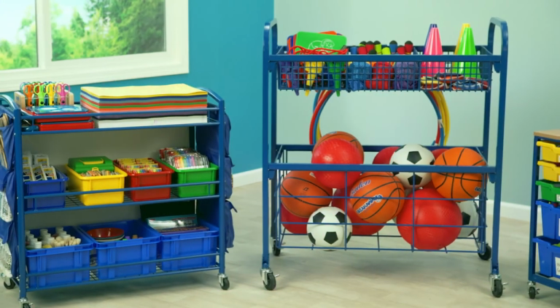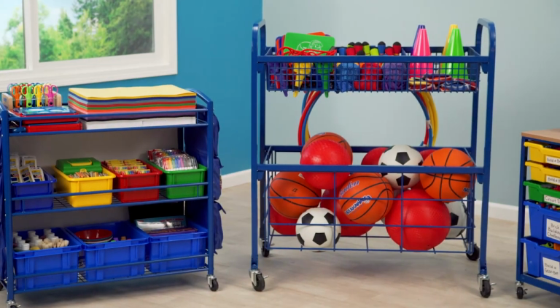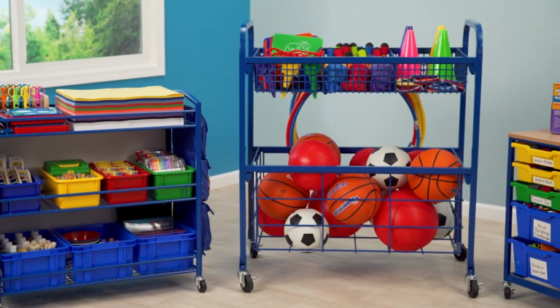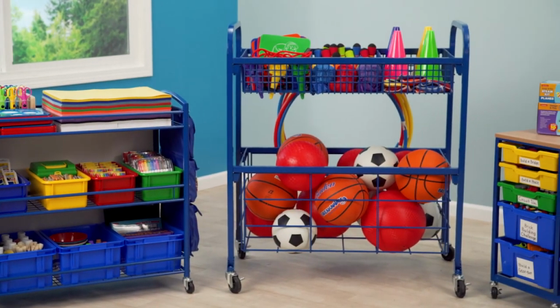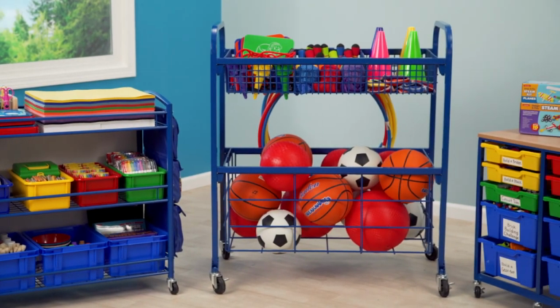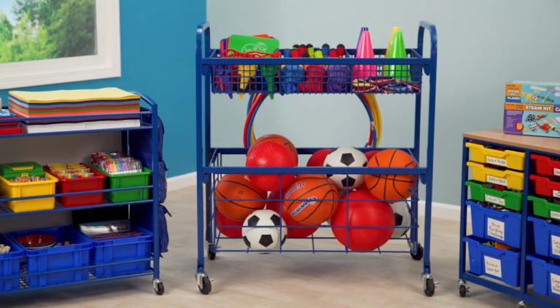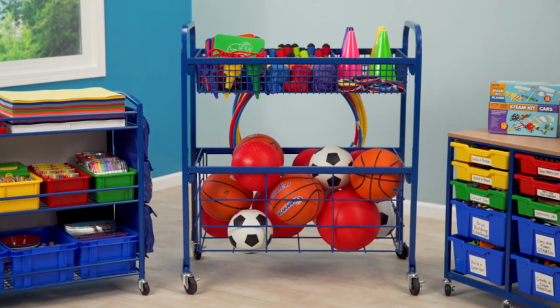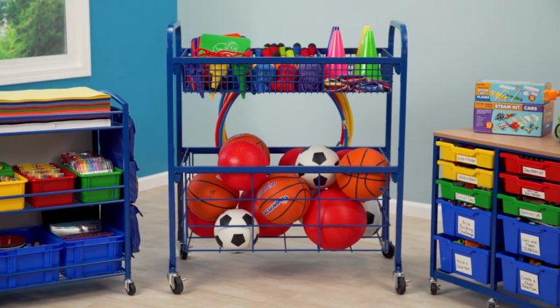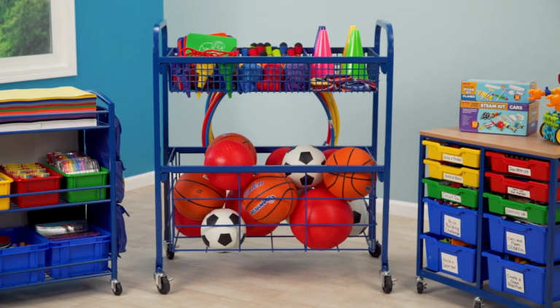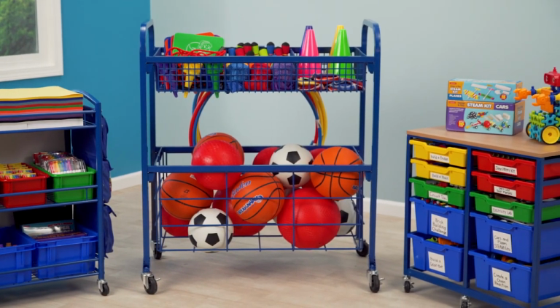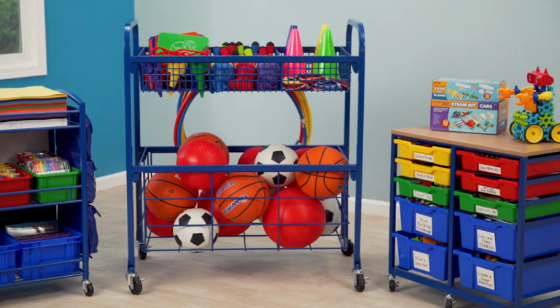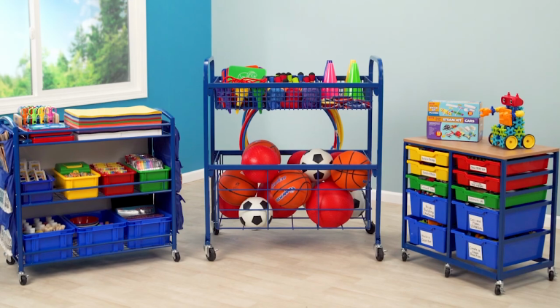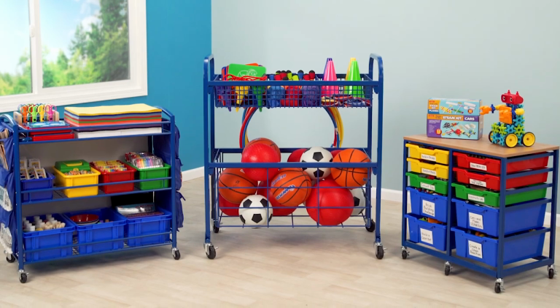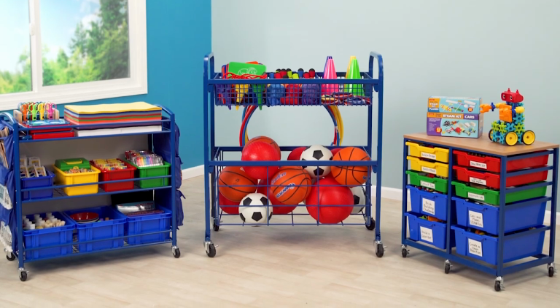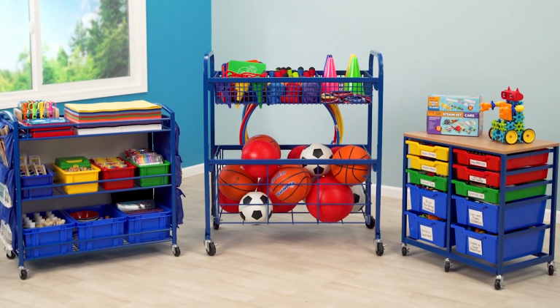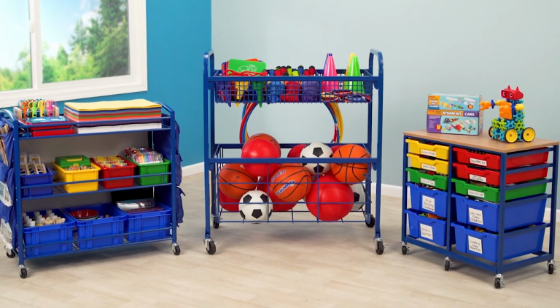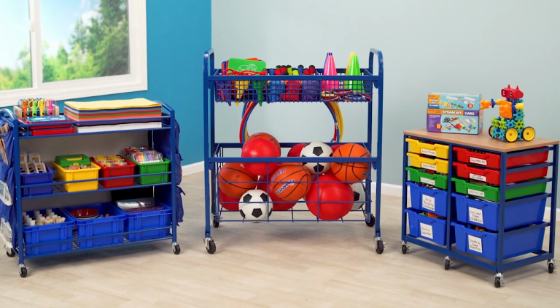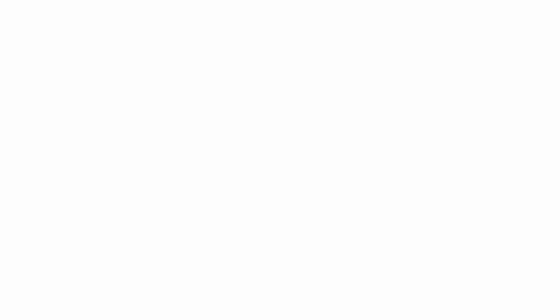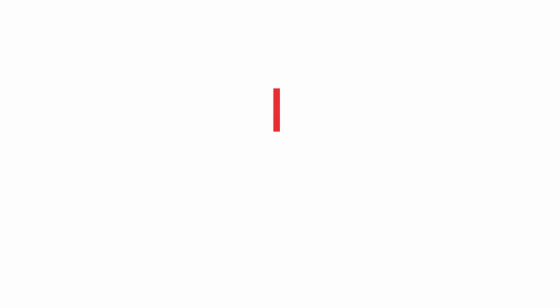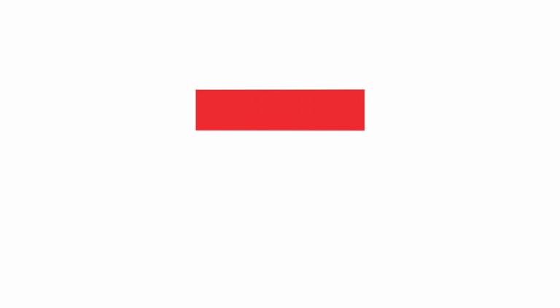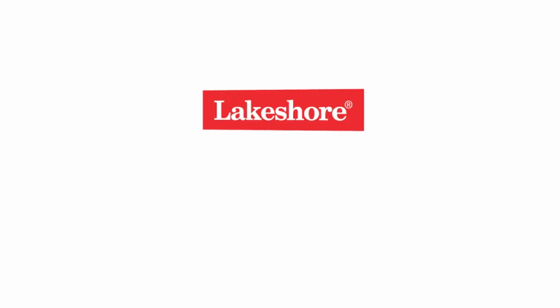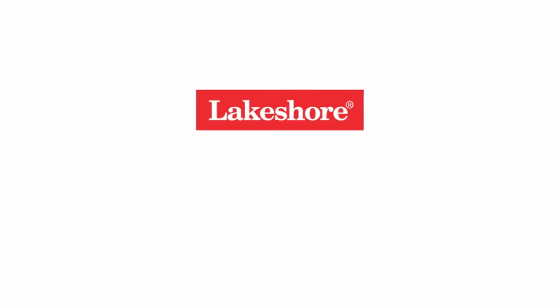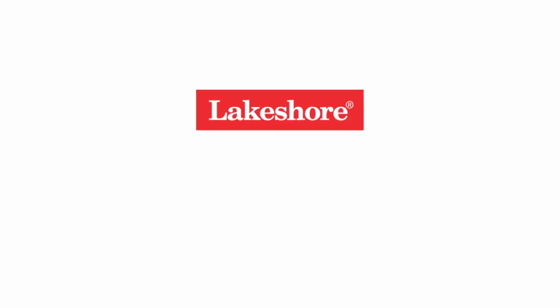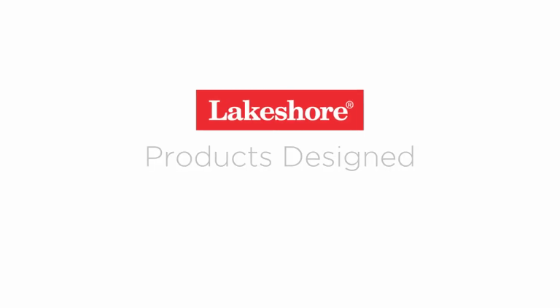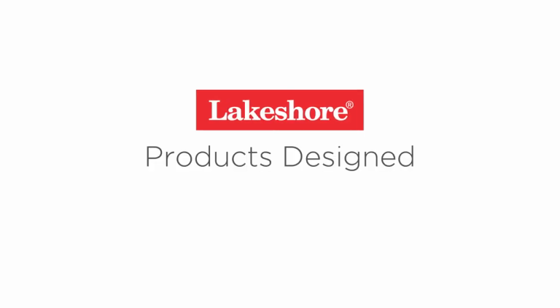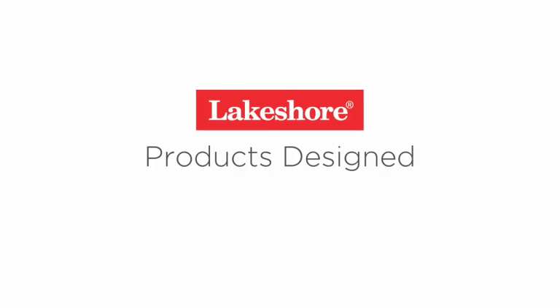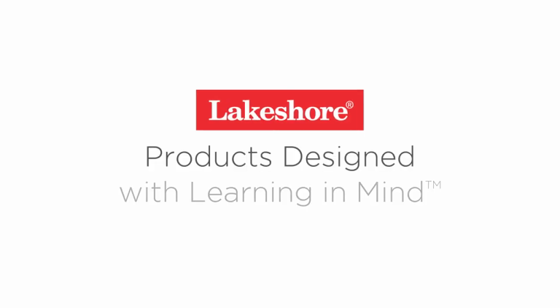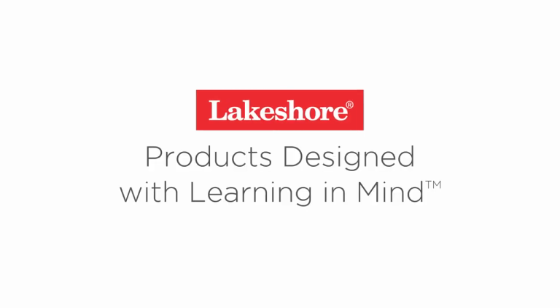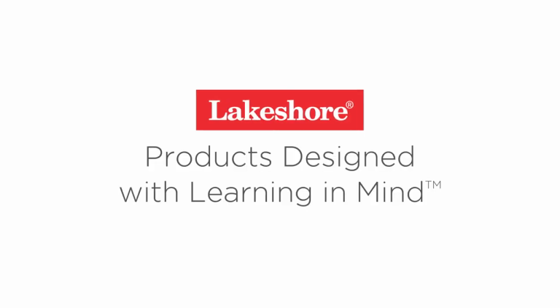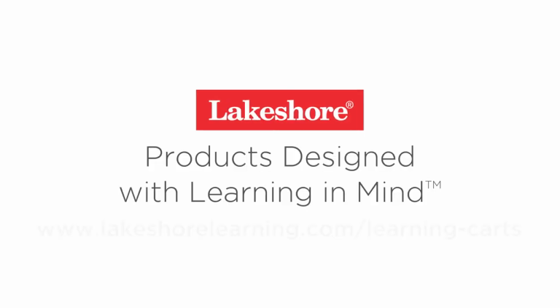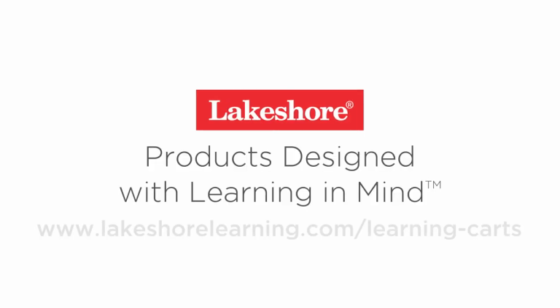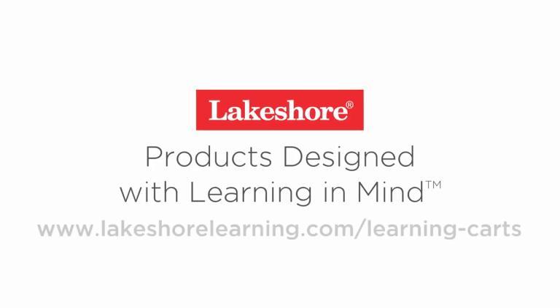Explore our Enrichment Club Activity Carts today. Visit us online or reach out to your Lakeshore representative.